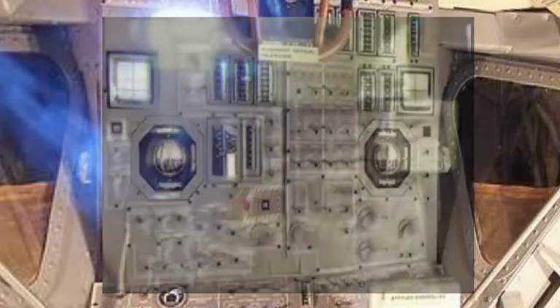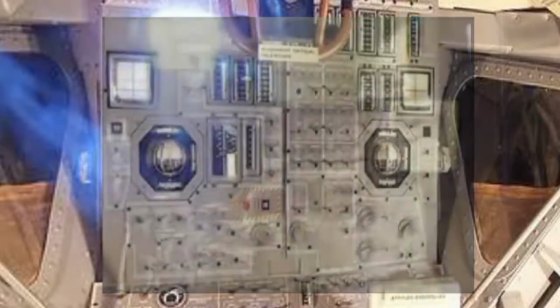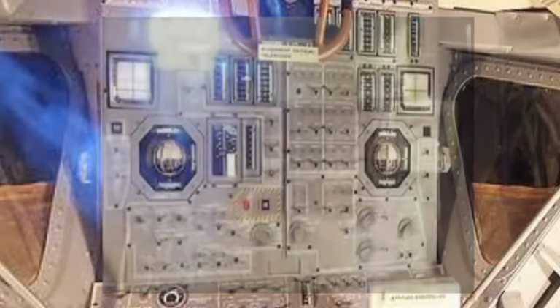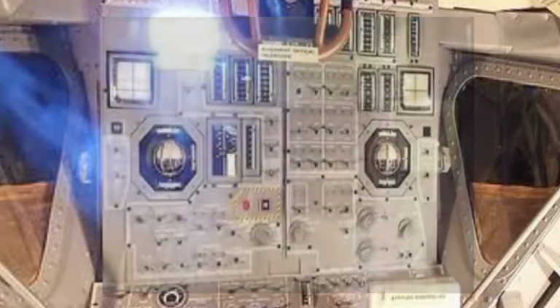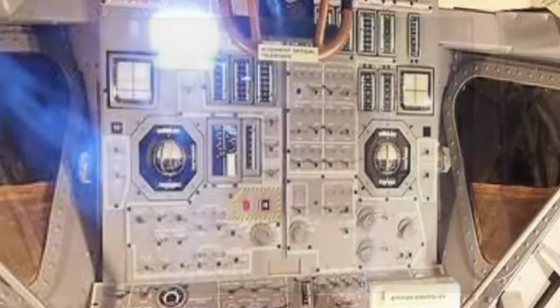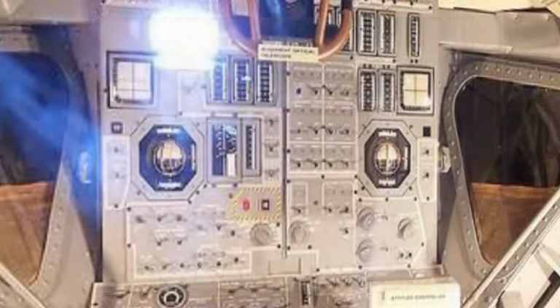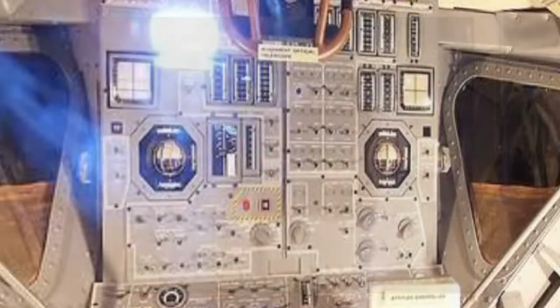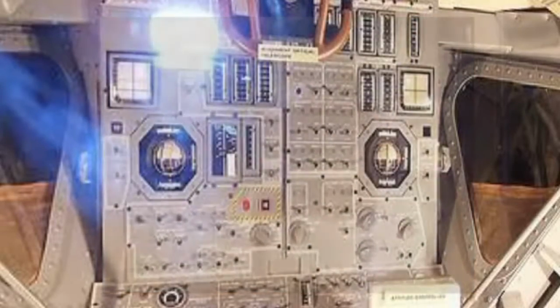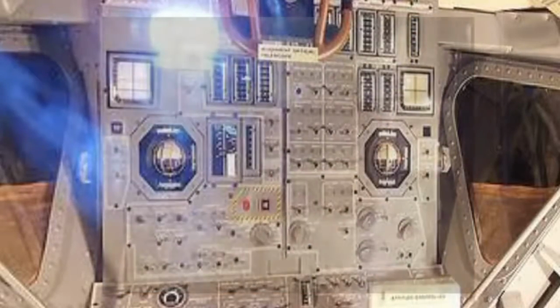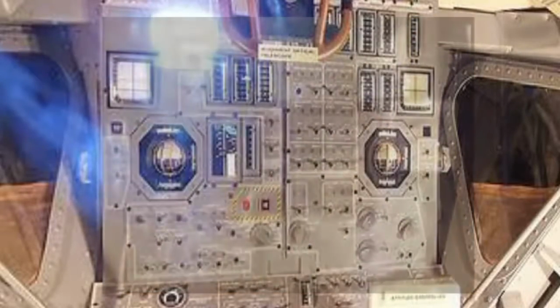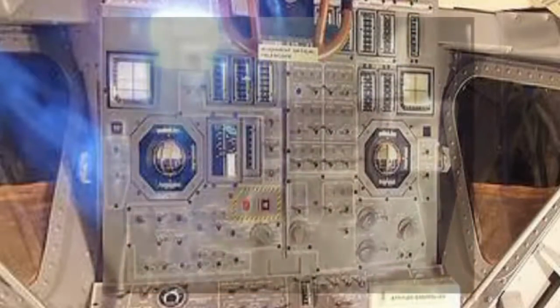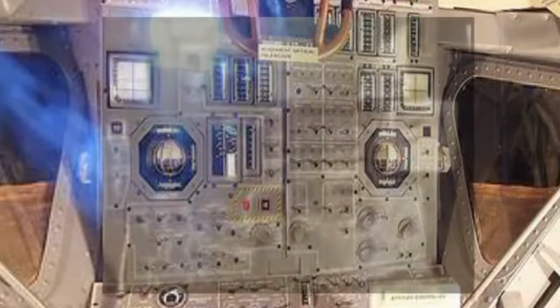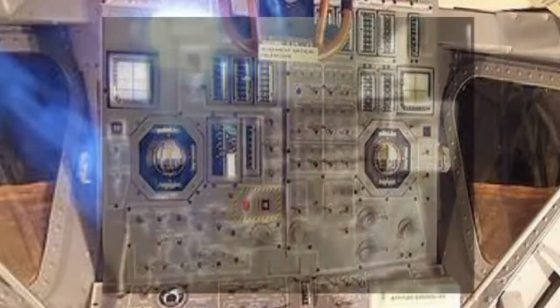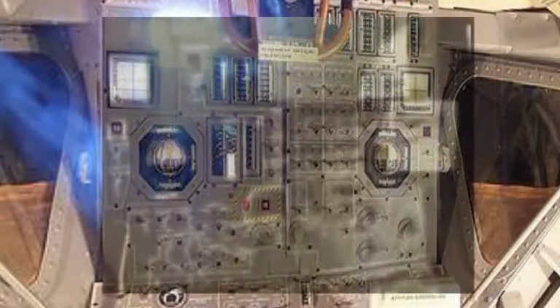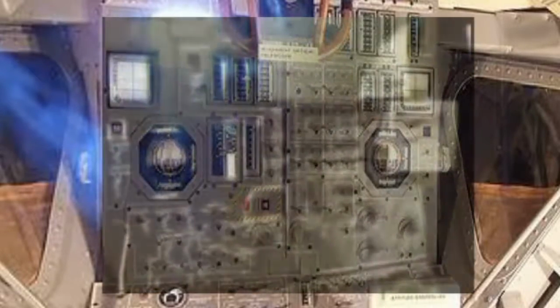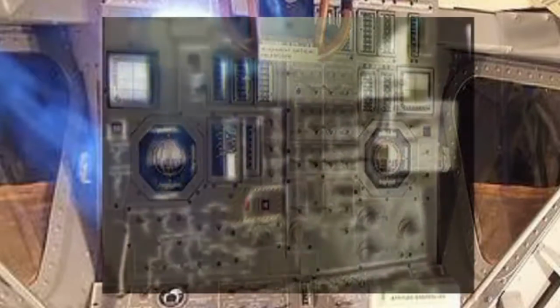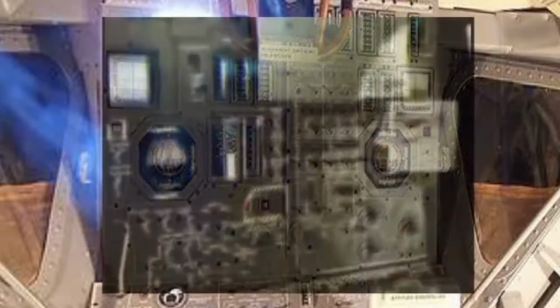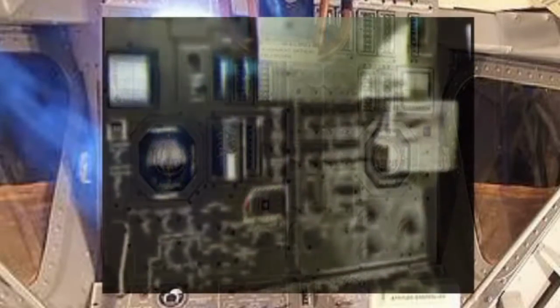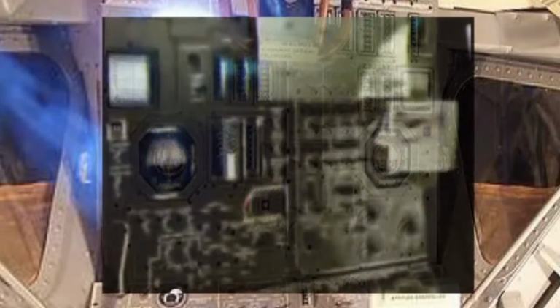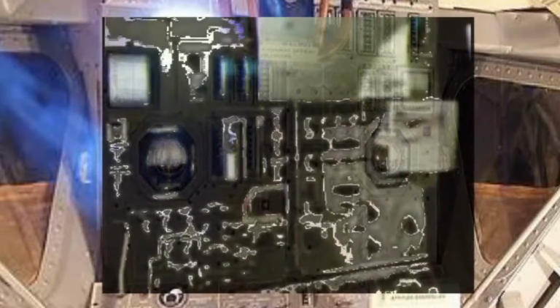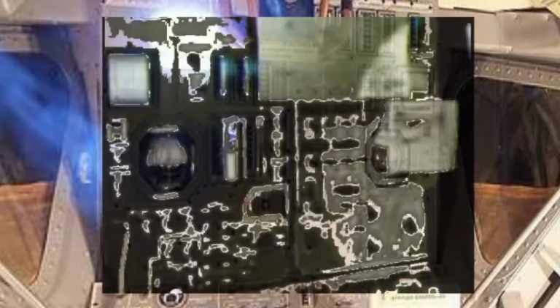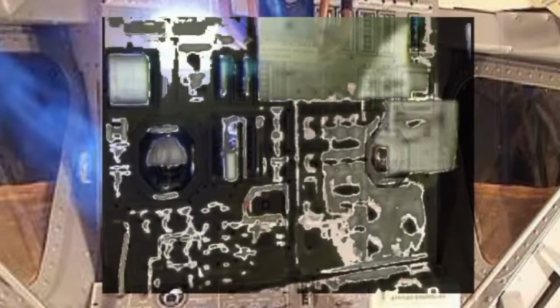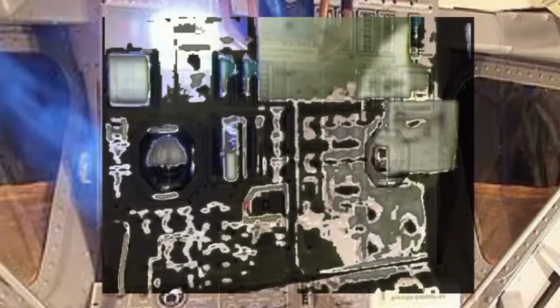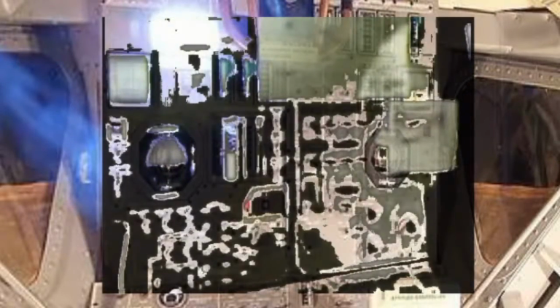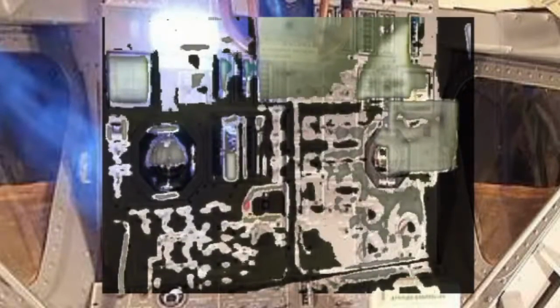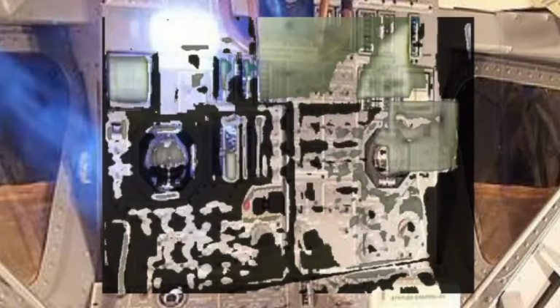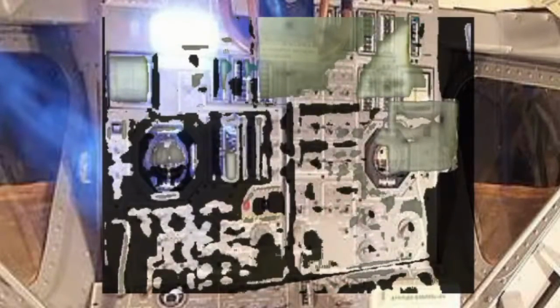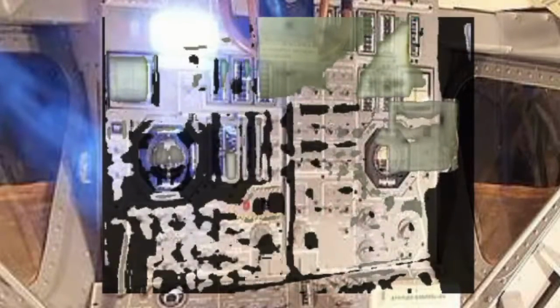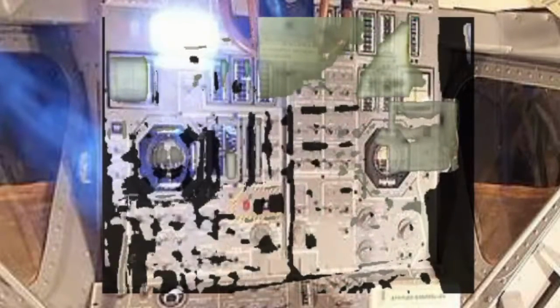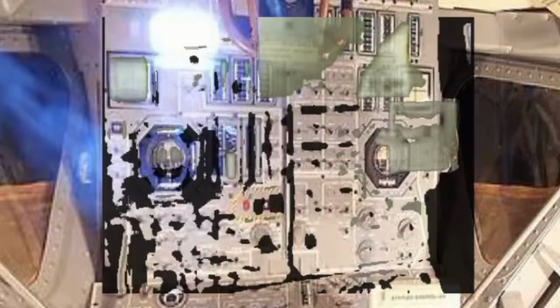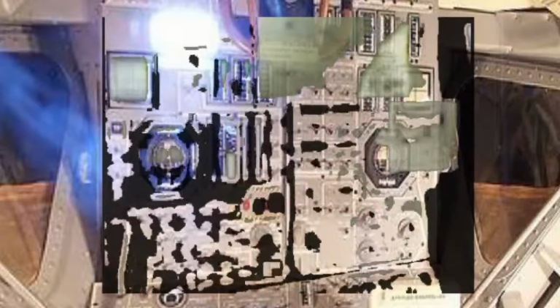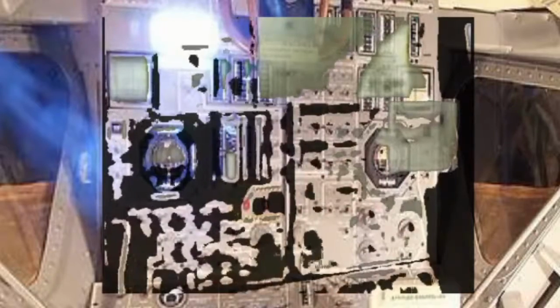Notice something familiar? All the gauges and switches are absolutely correct.